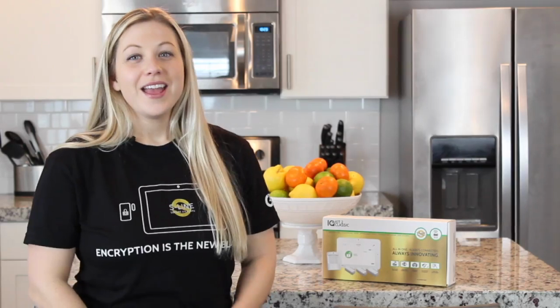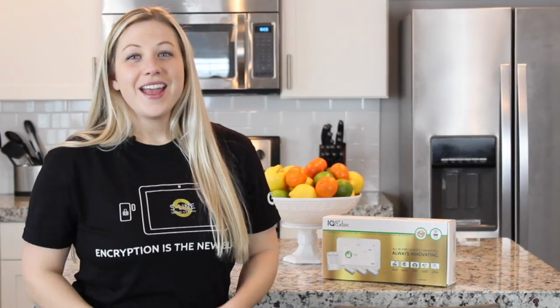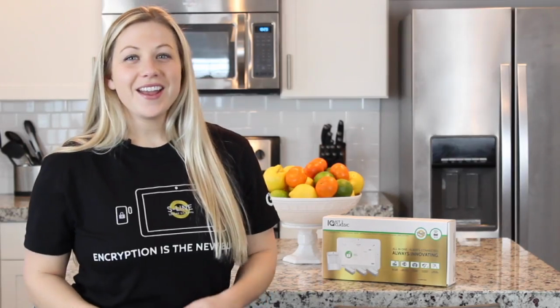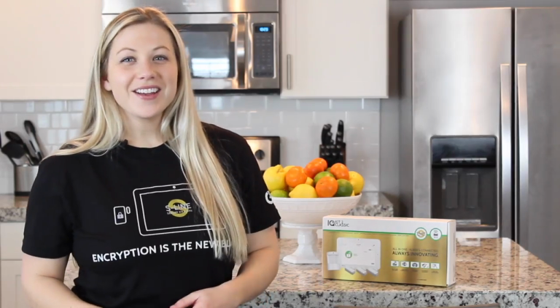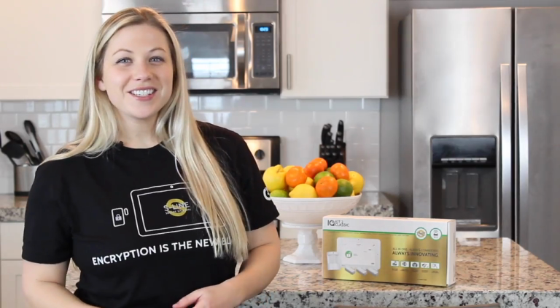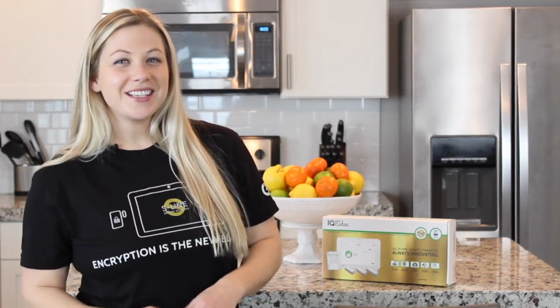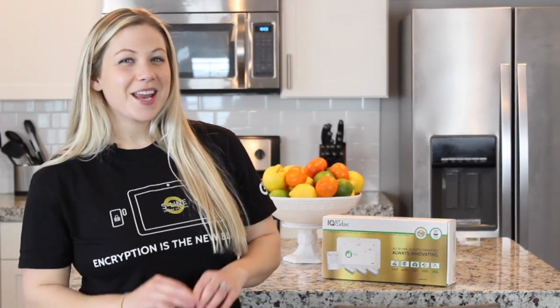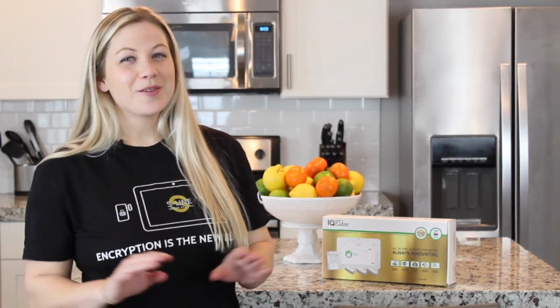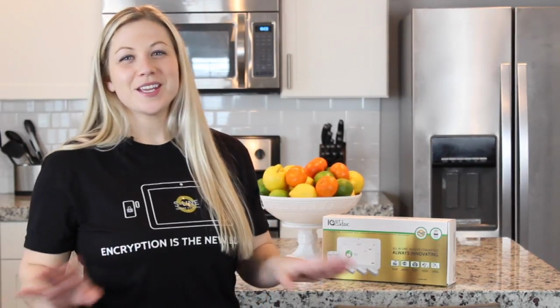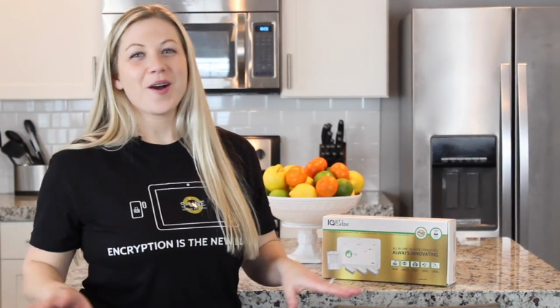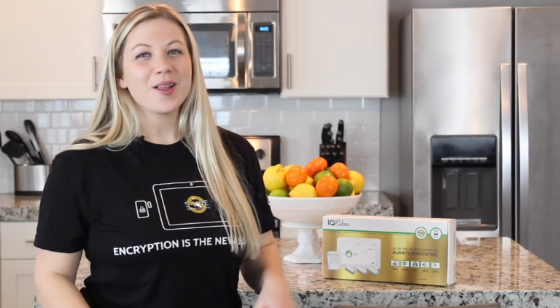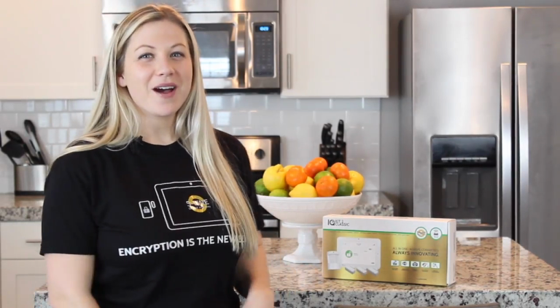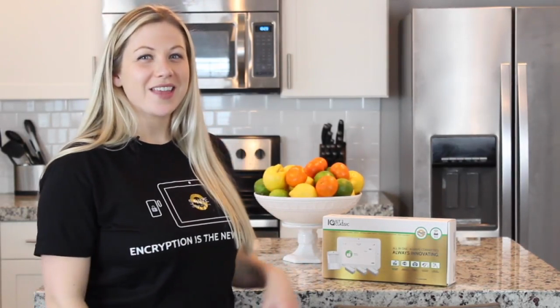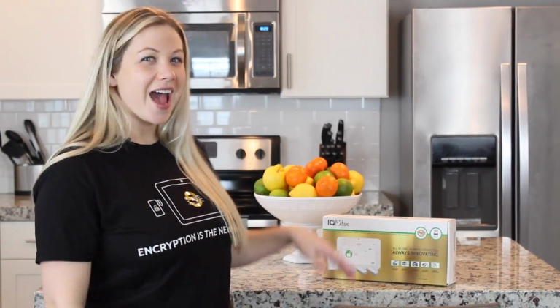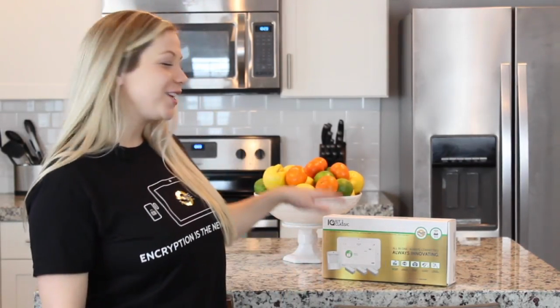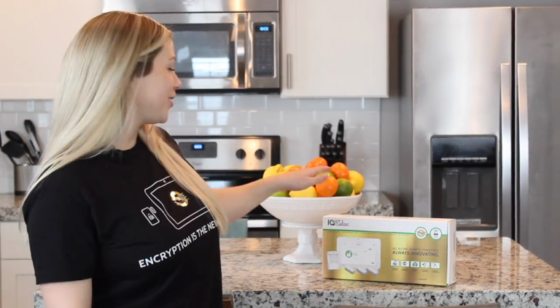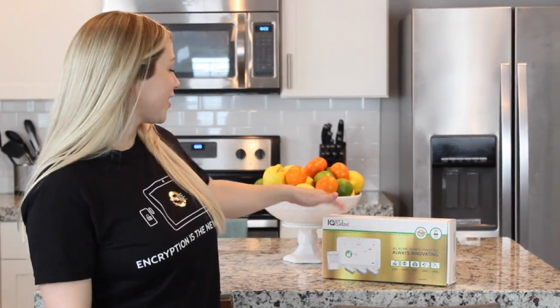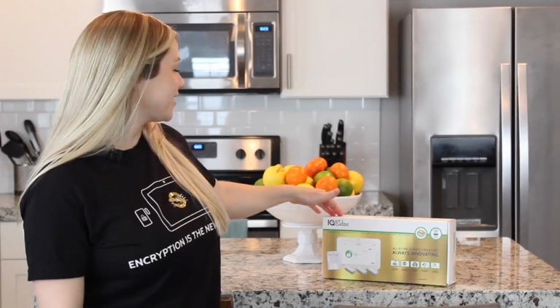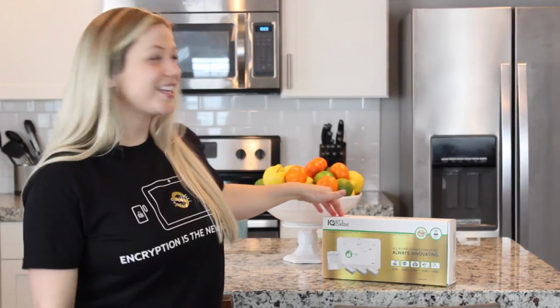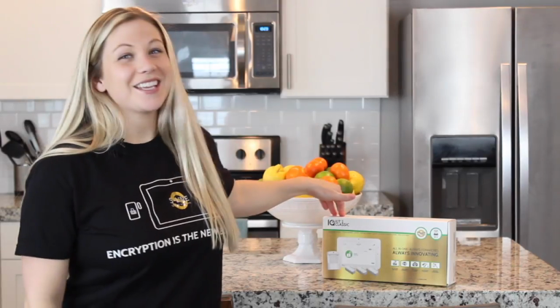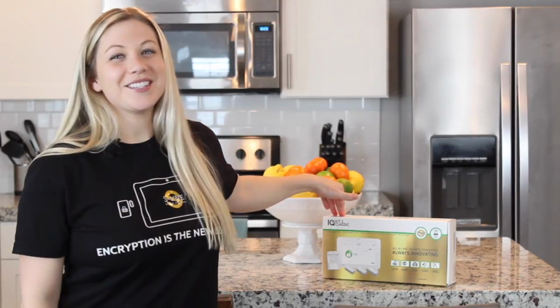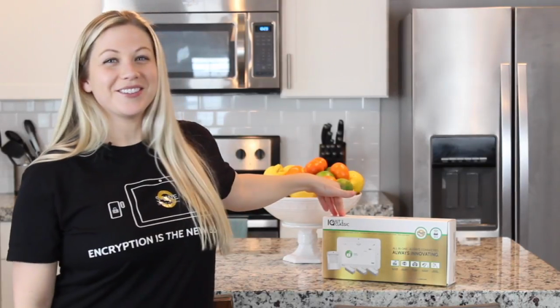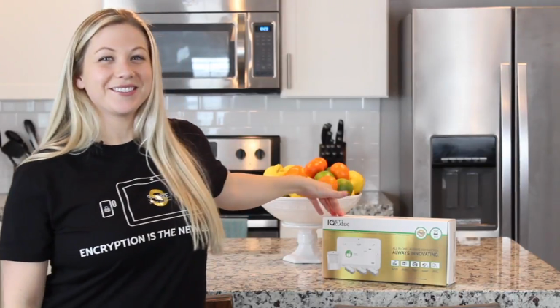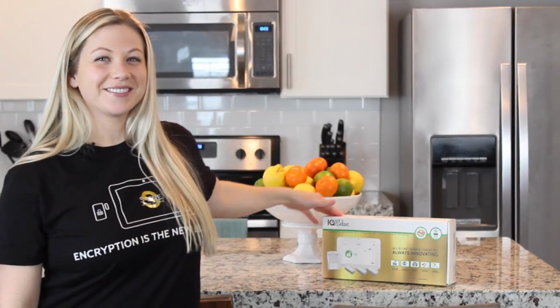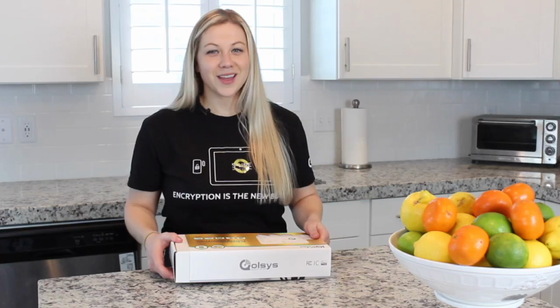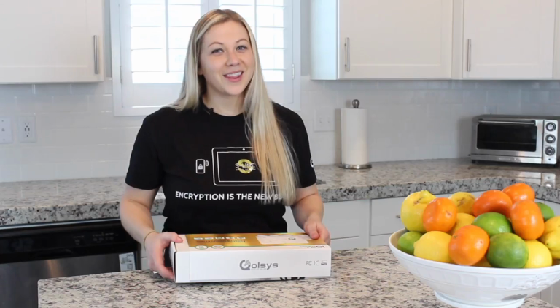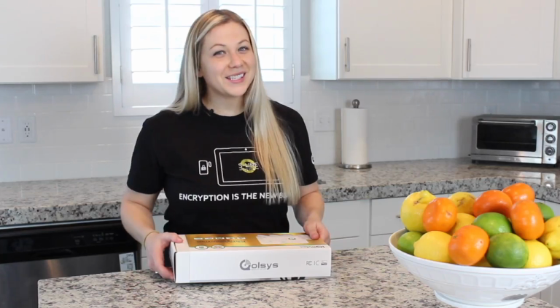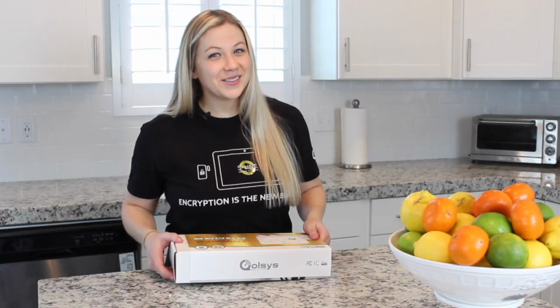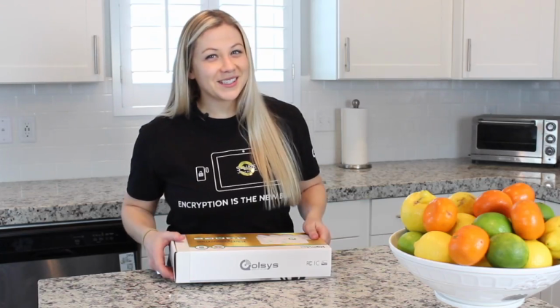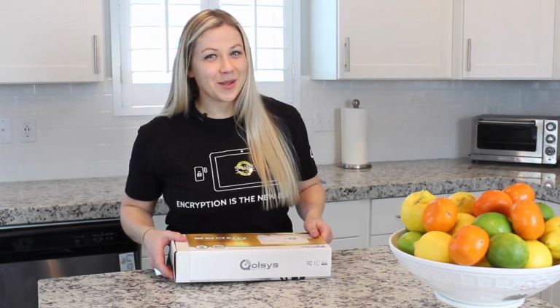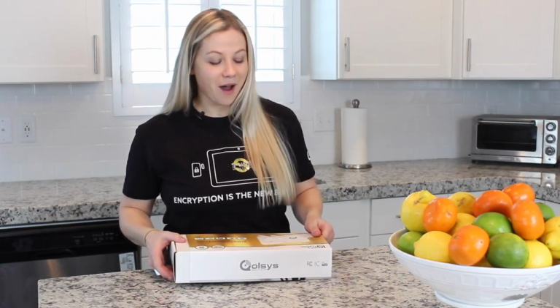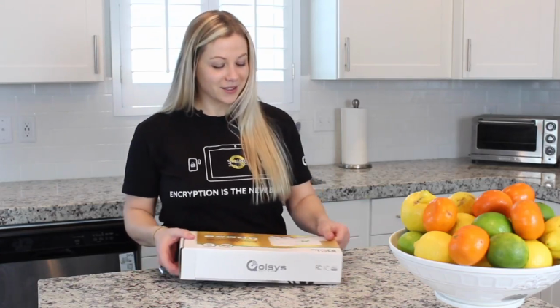Hey y'all, it's Ginny. Today I'm going to tell you all about the IQ Classic Kit 2. Let's see what's in the box.